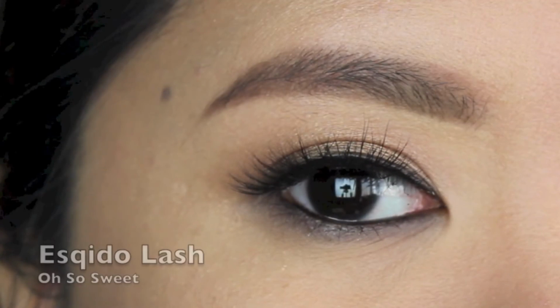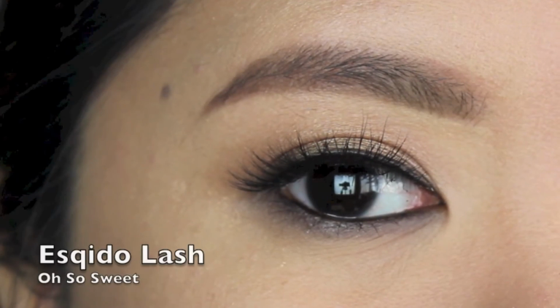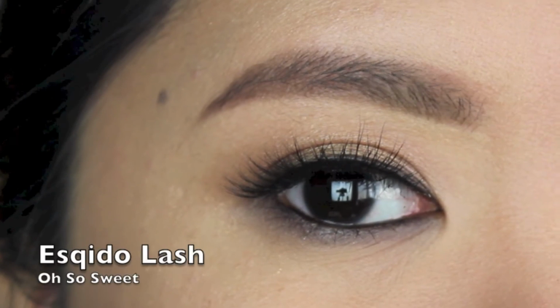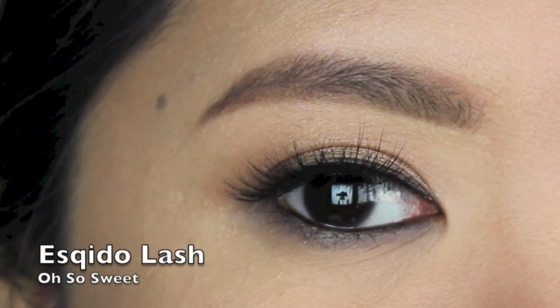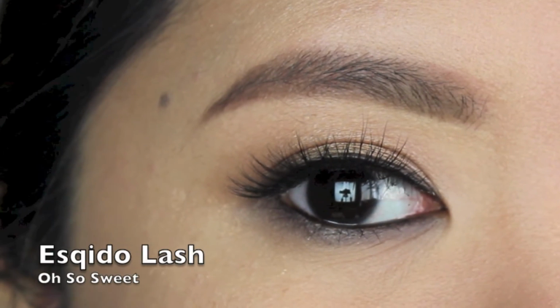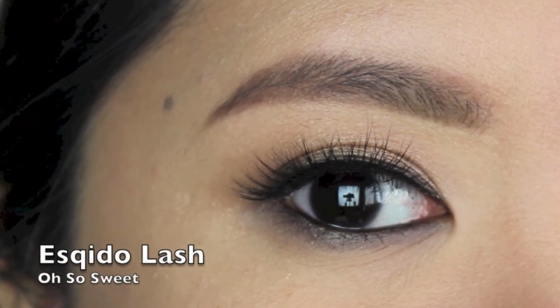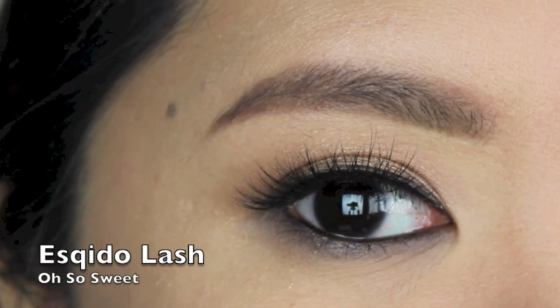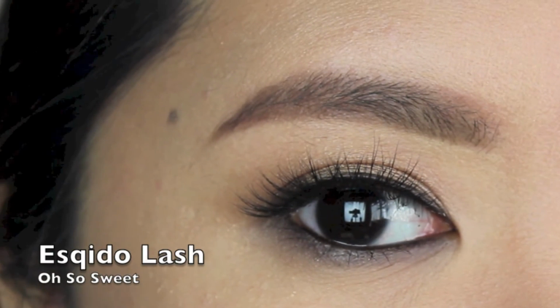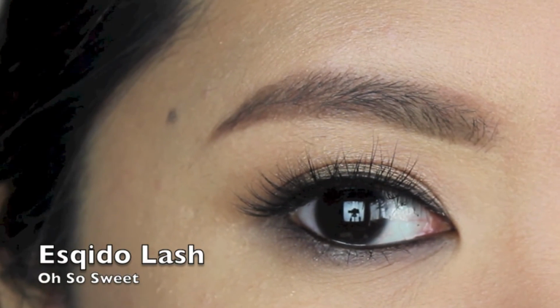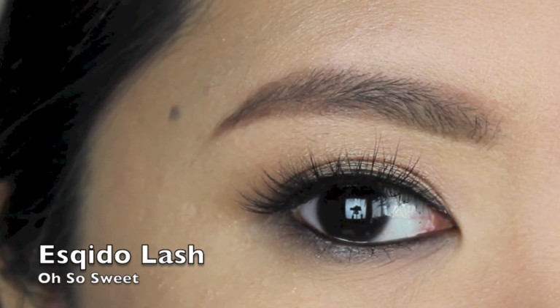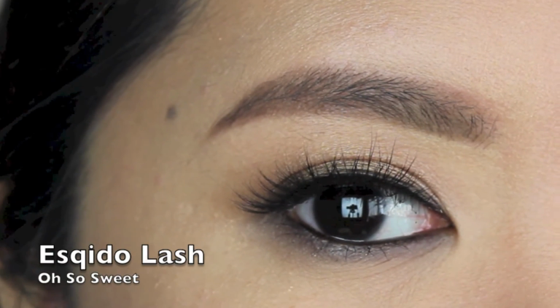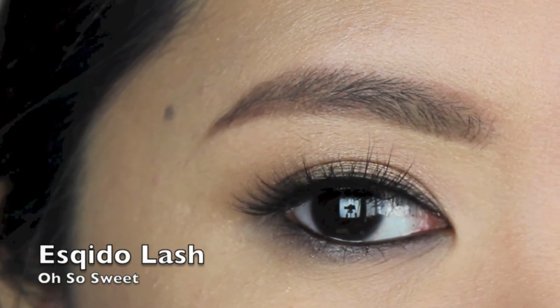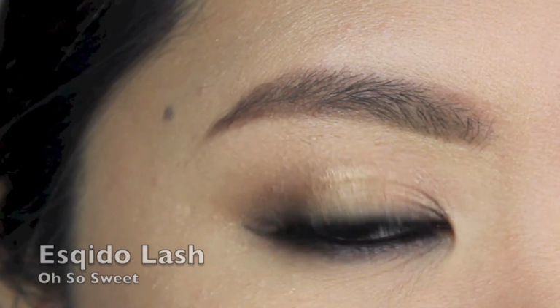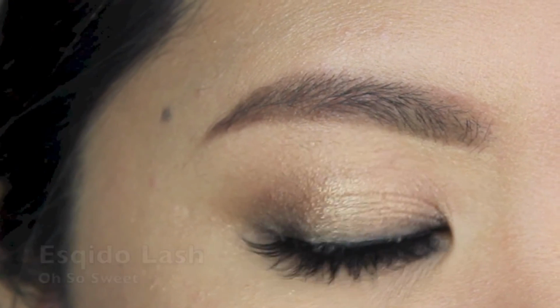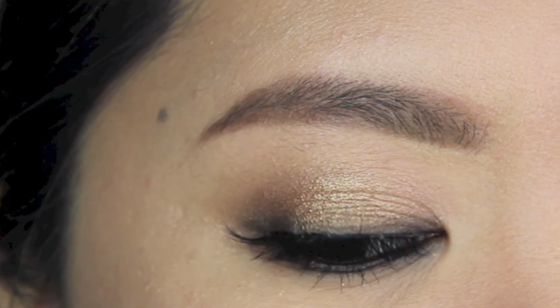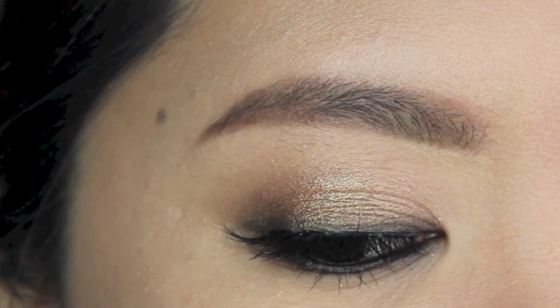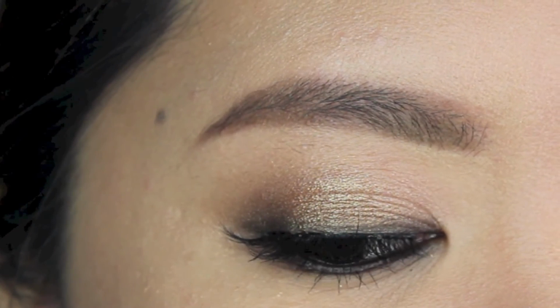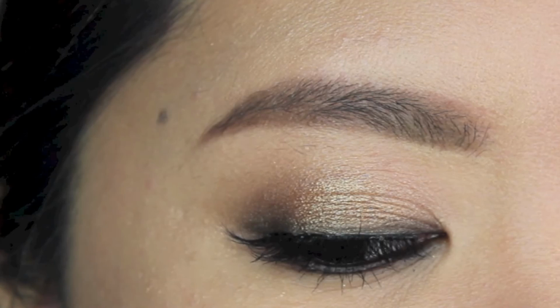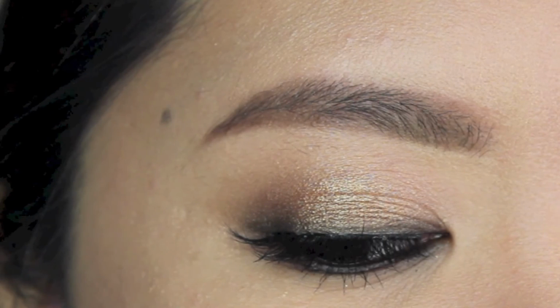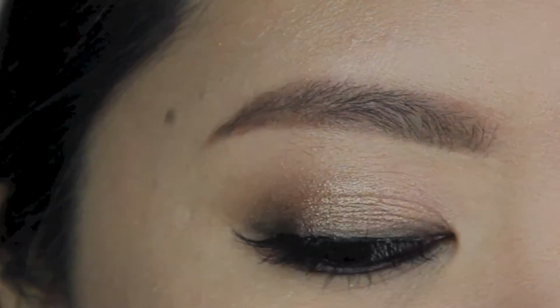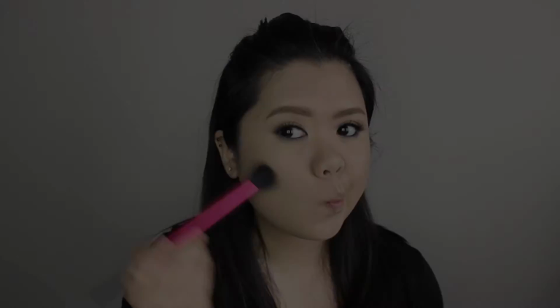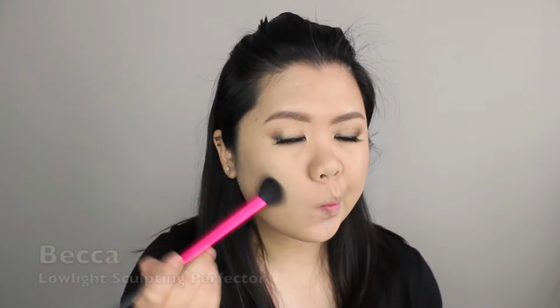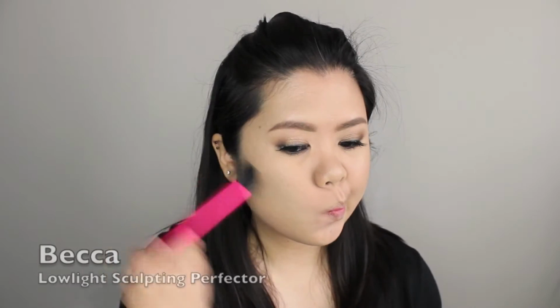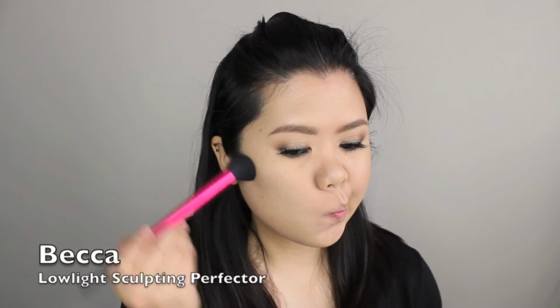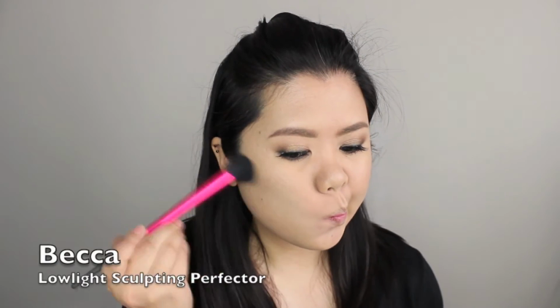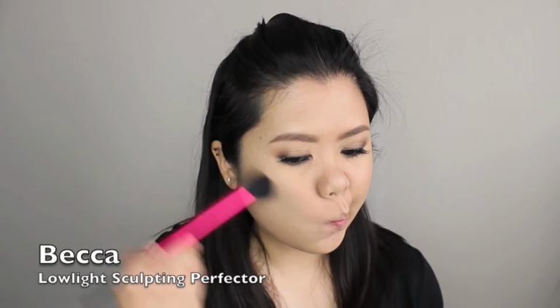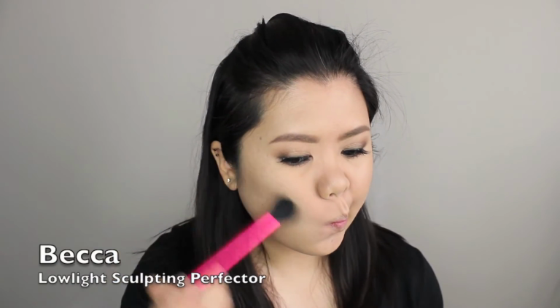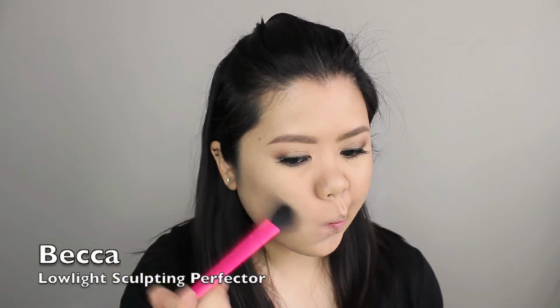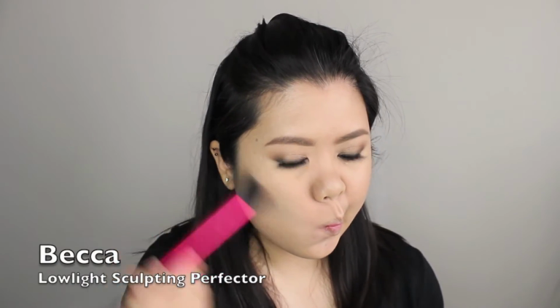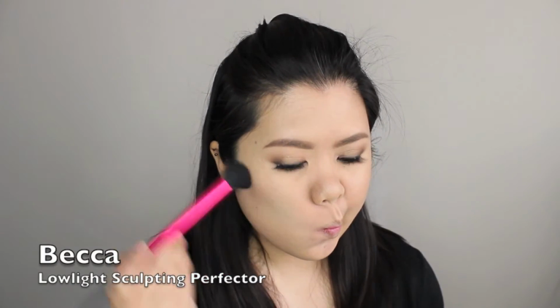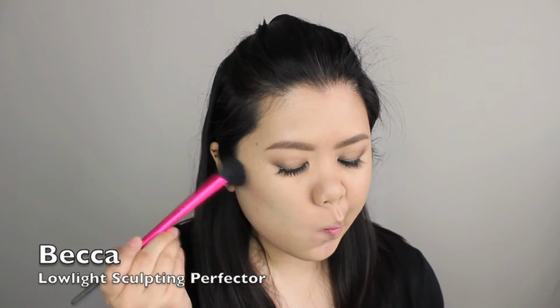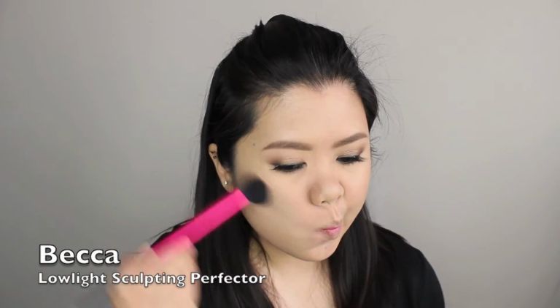I curl my lashes, apply mascara, and add some falsies to complete the eye makeup. I wanted to sculpt my face a little bit.